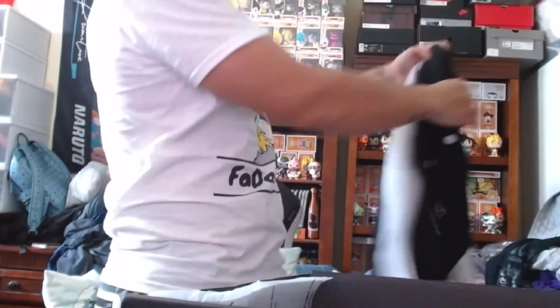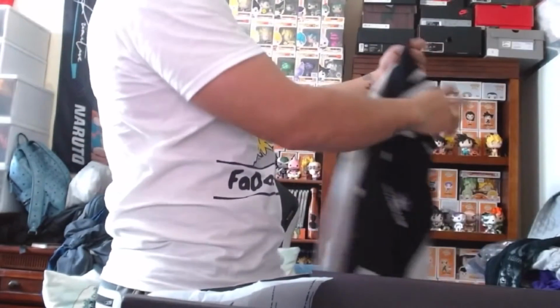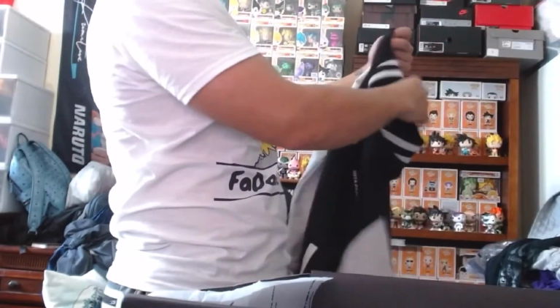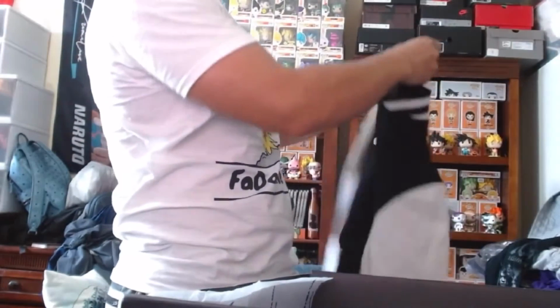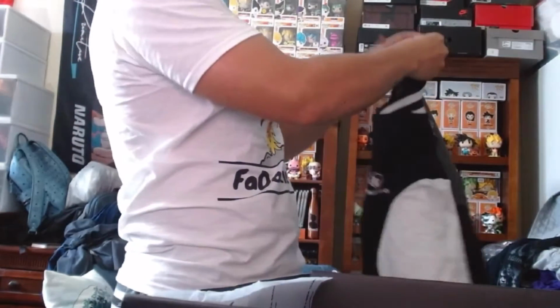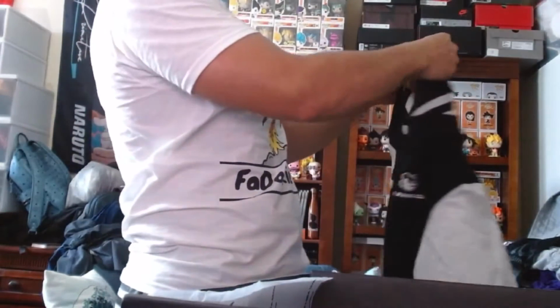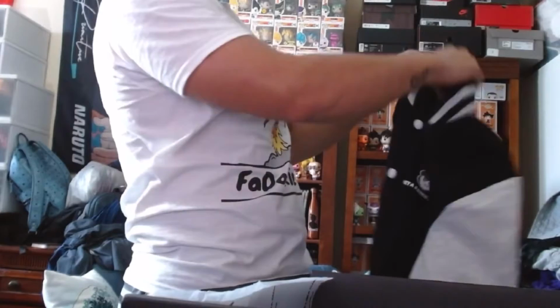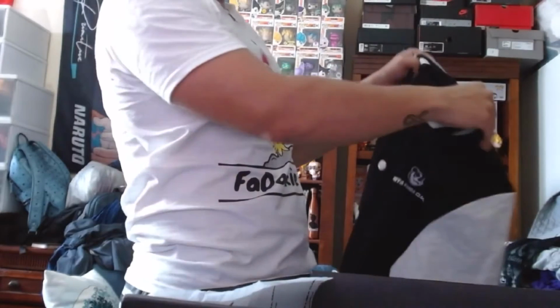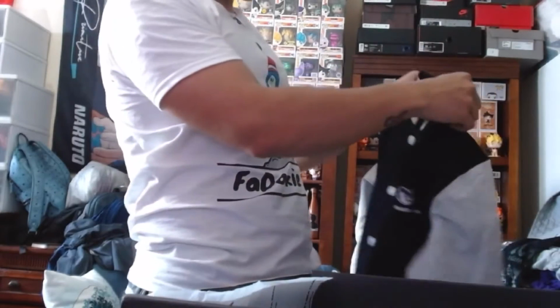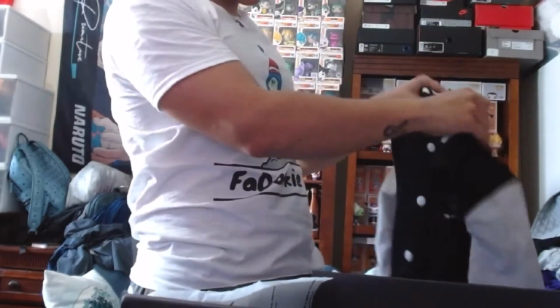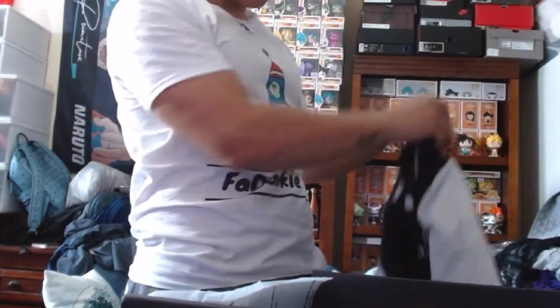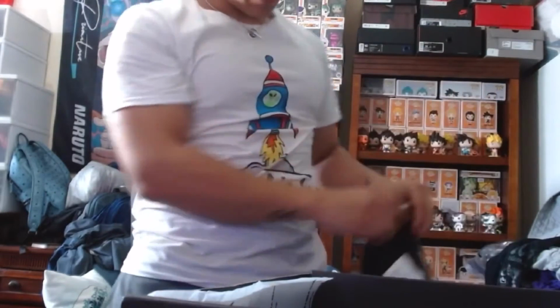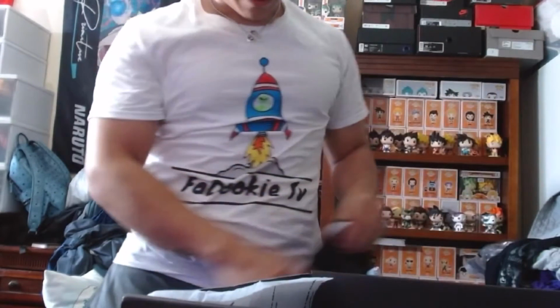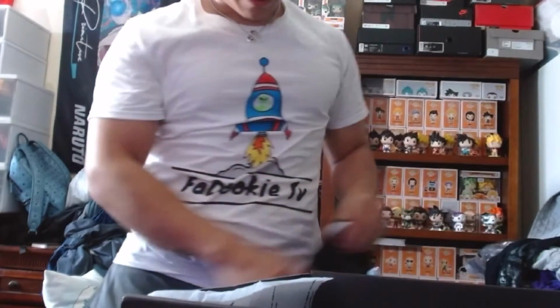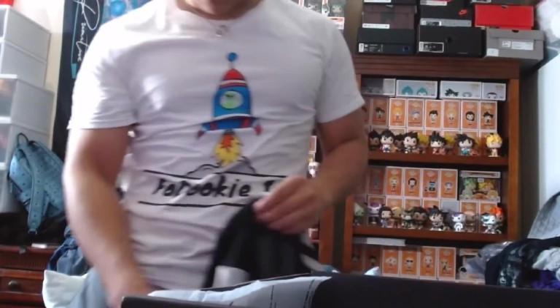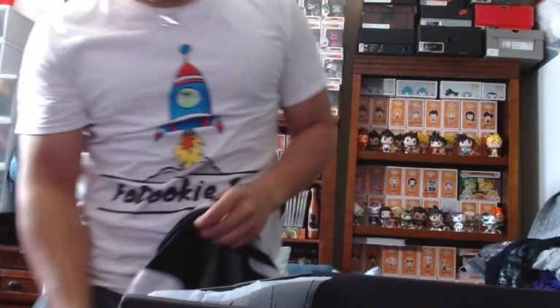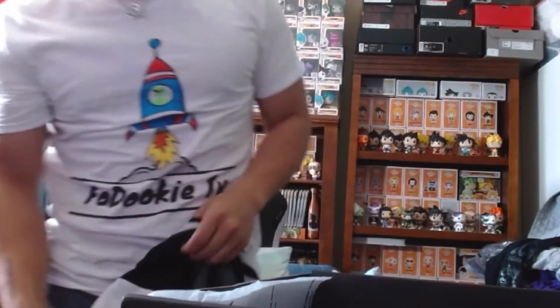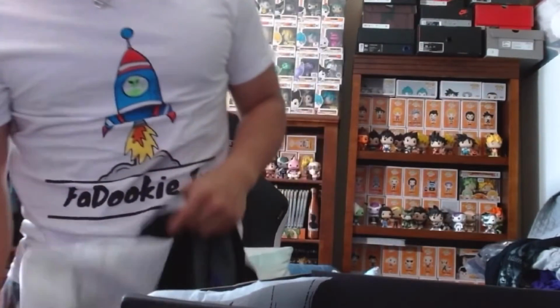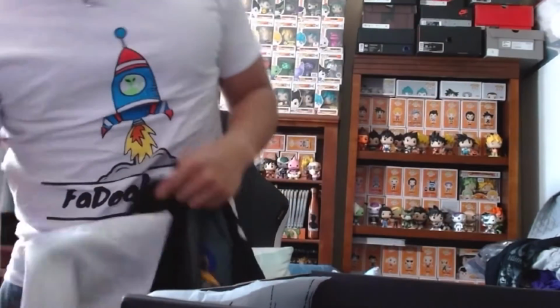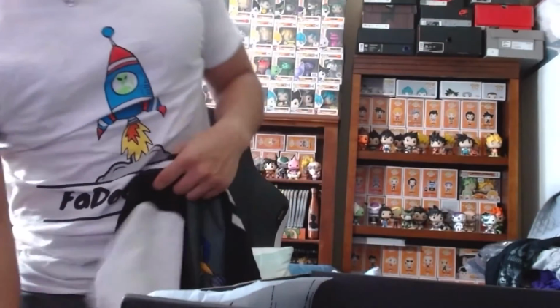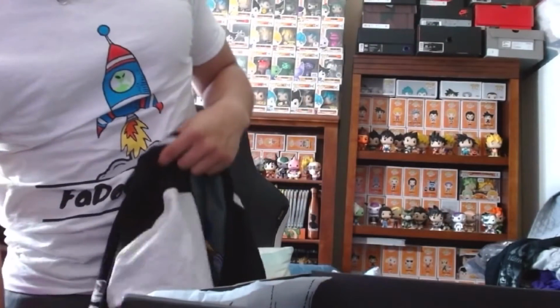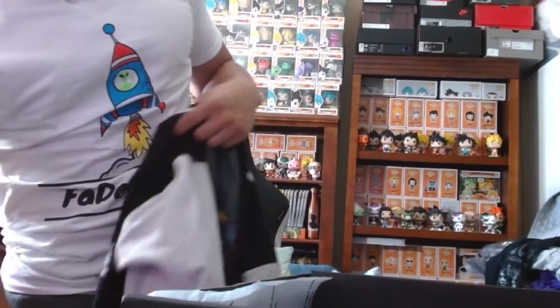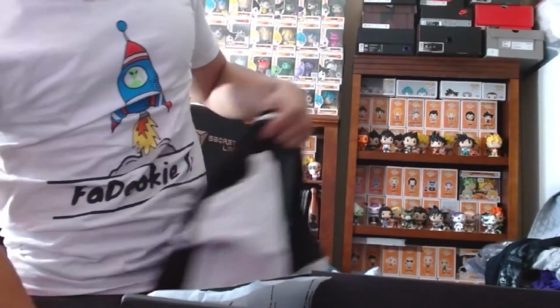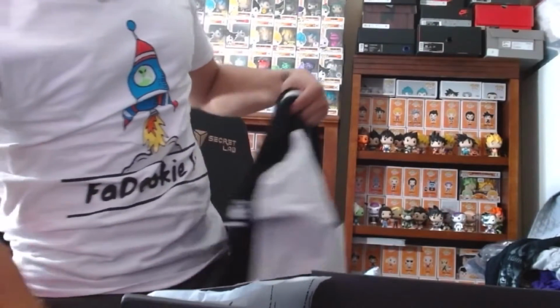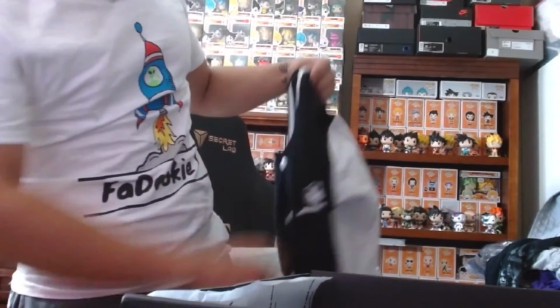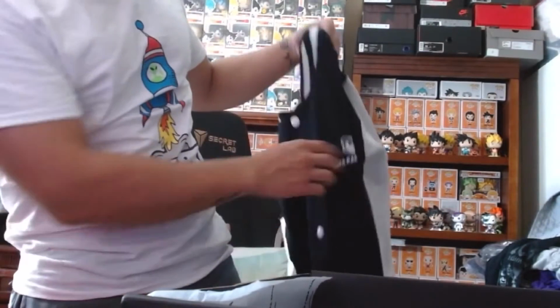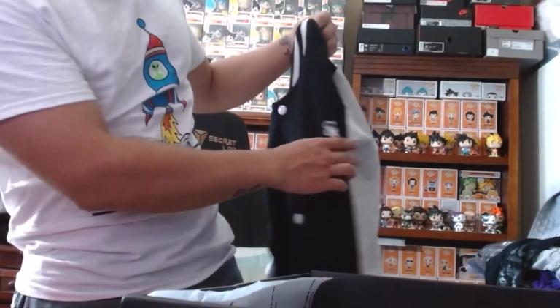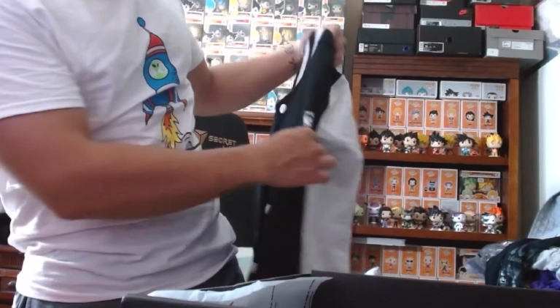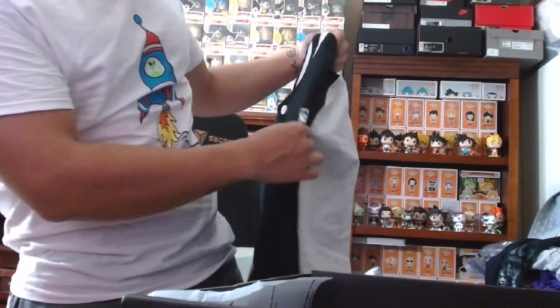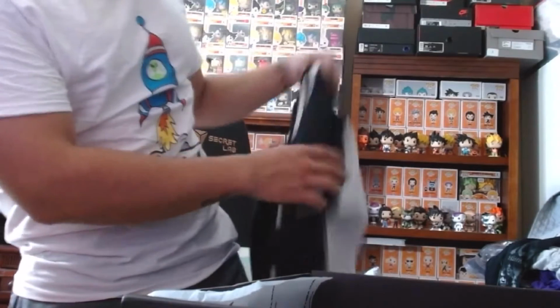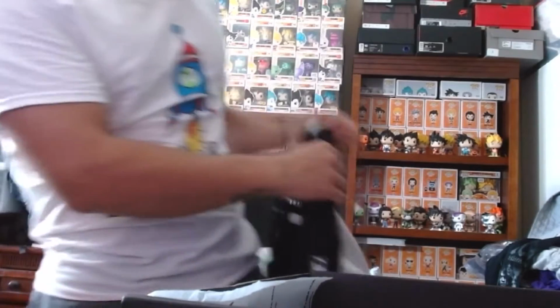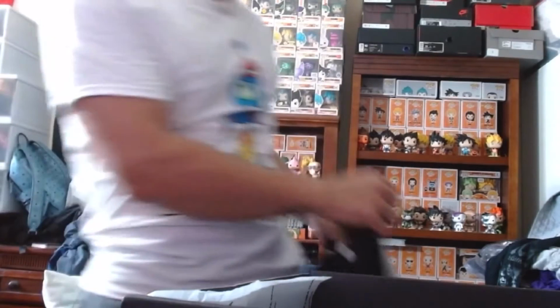Not too thick either, so I can actually use this here in Miami — because it's gonna be hot over here. Pretty nice.